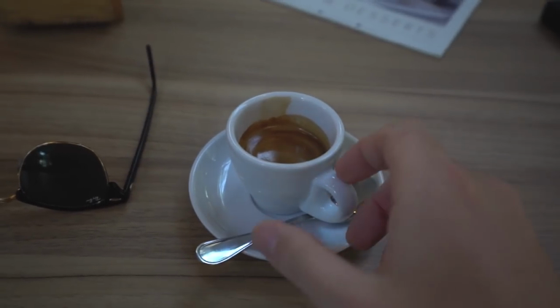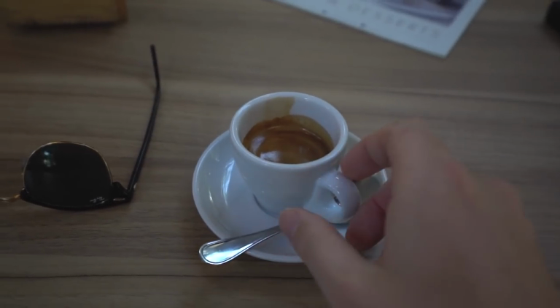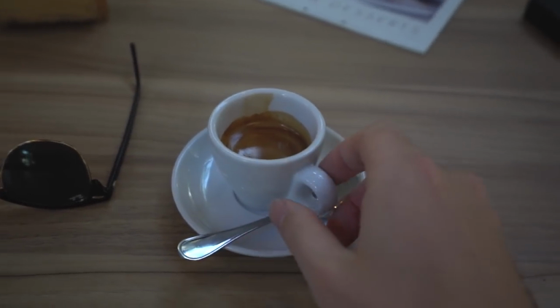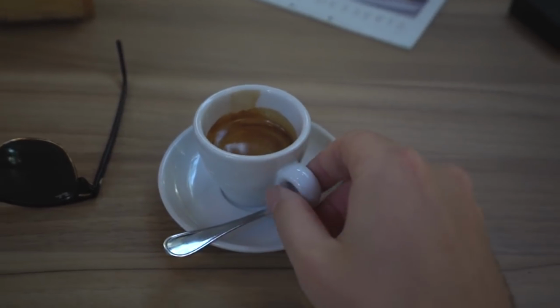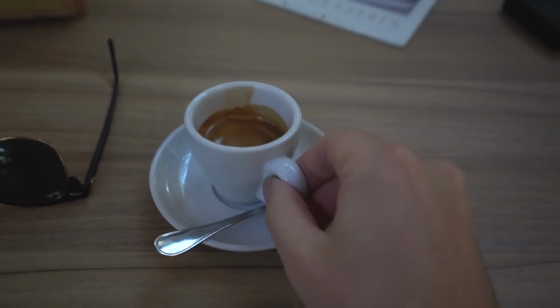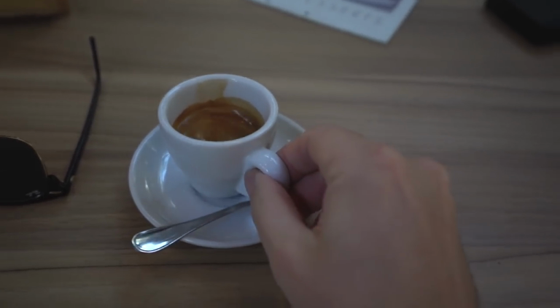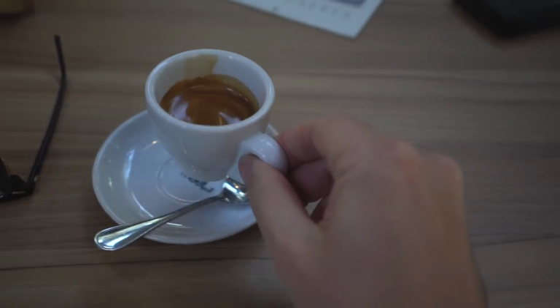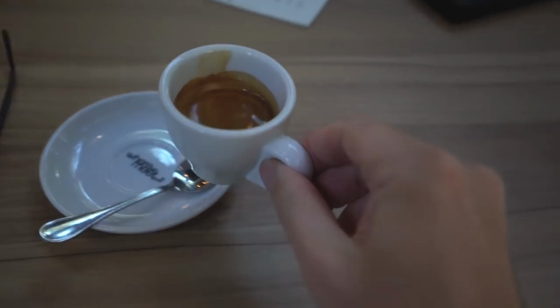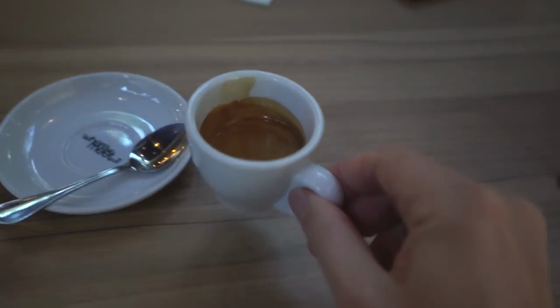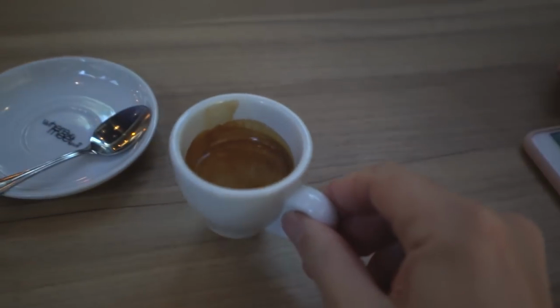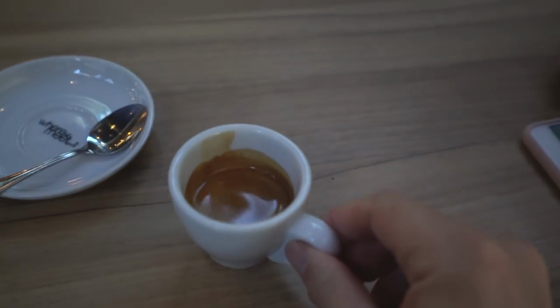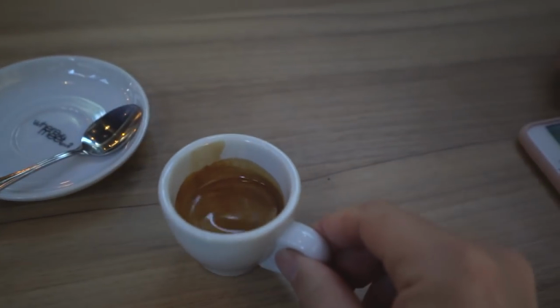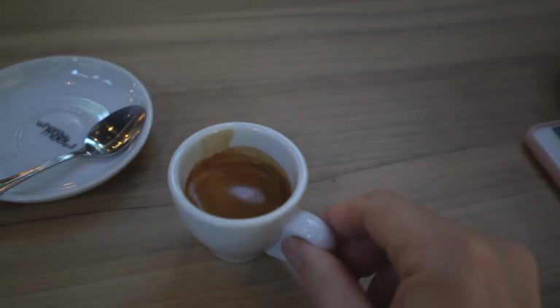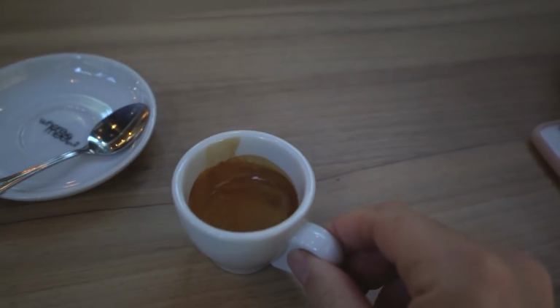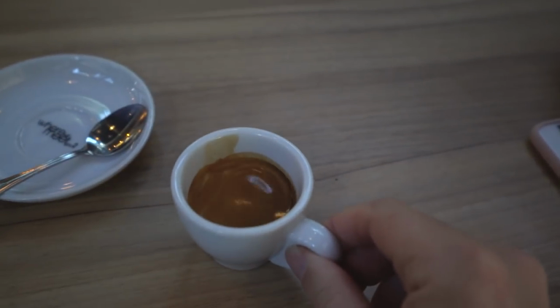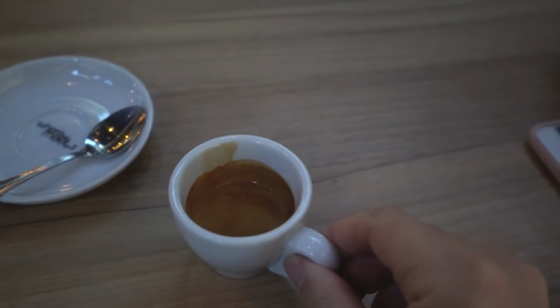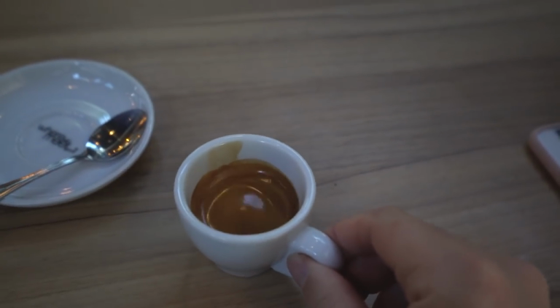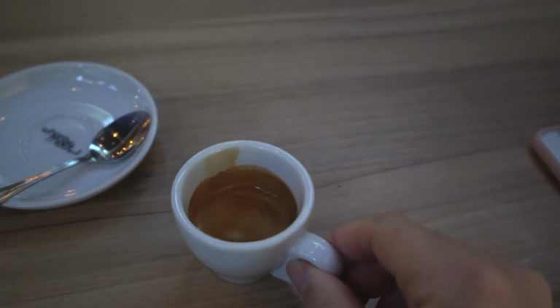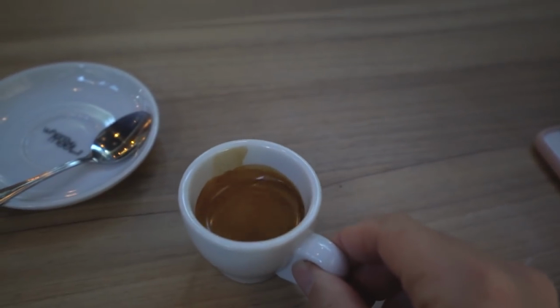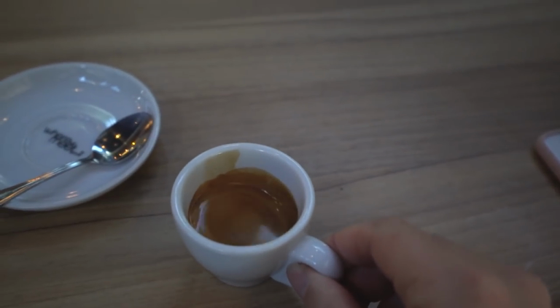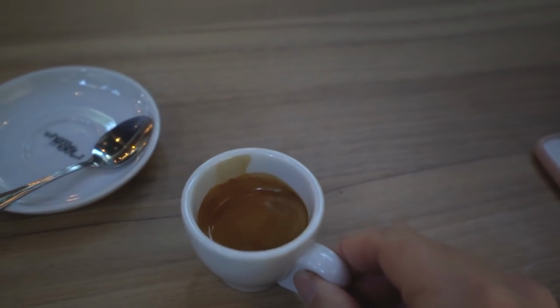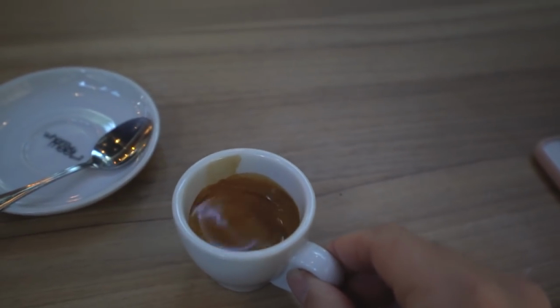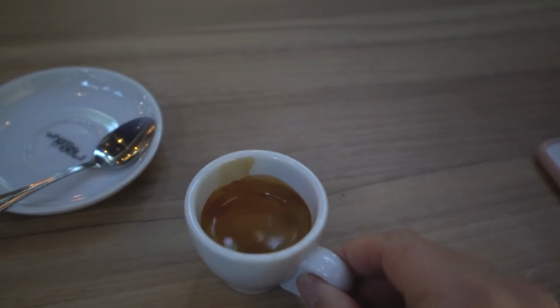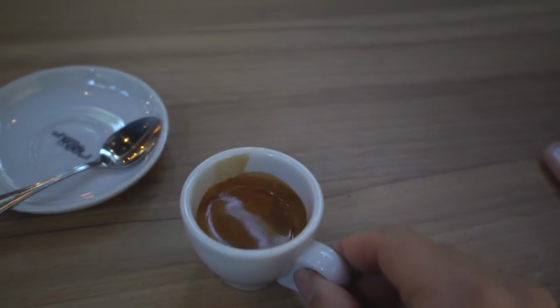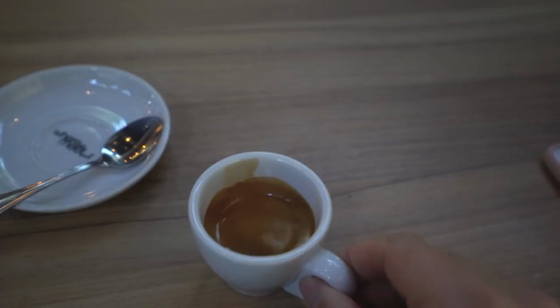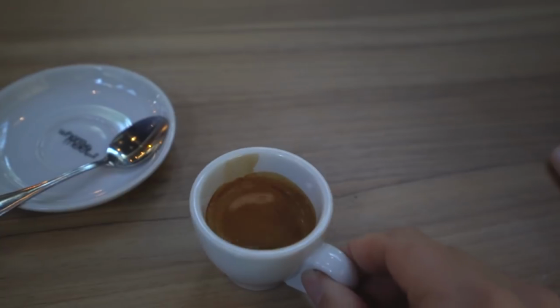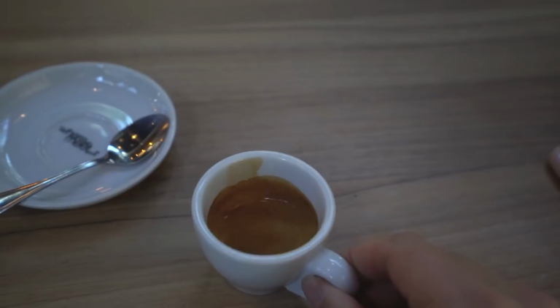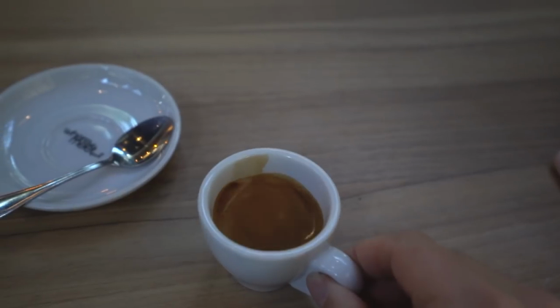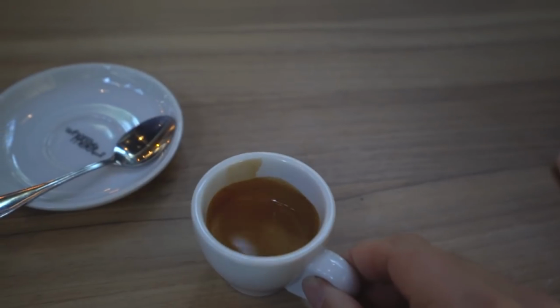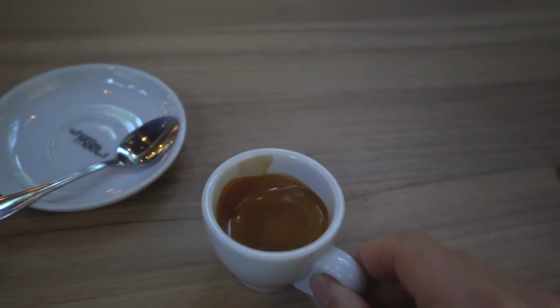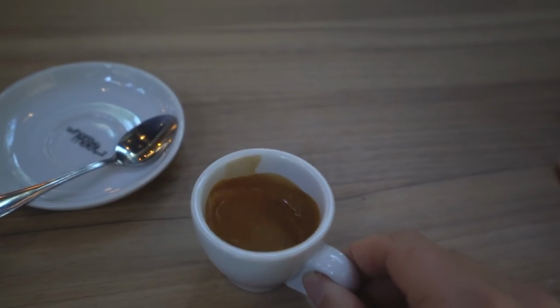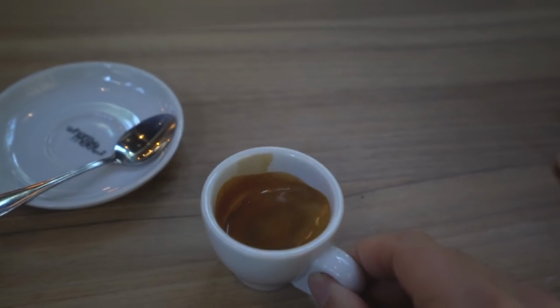Finally, the first espresso of the day. Nice, nice, nice.